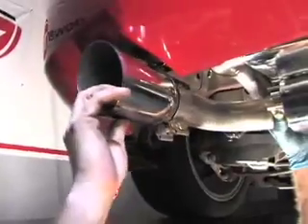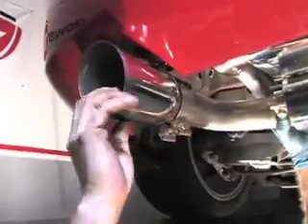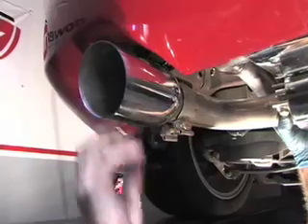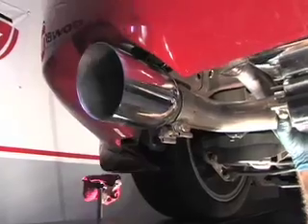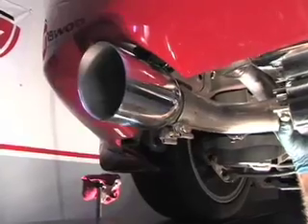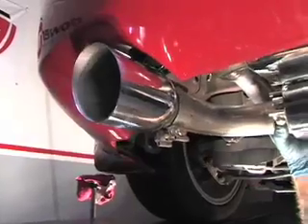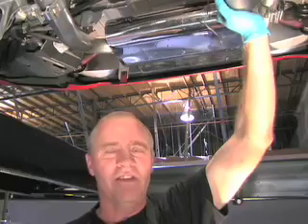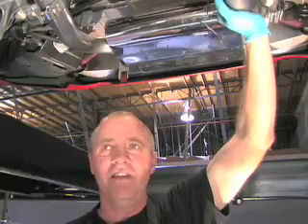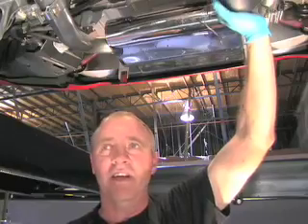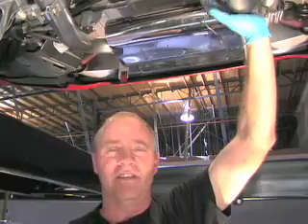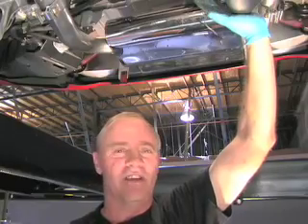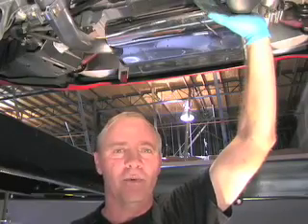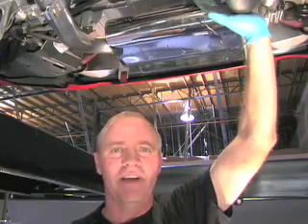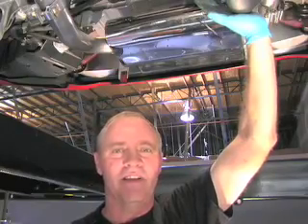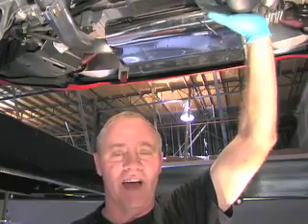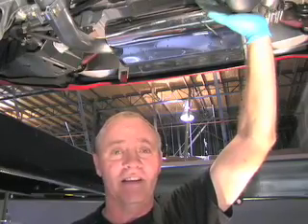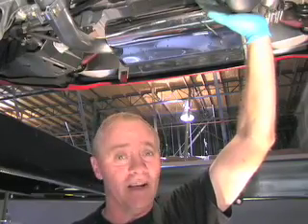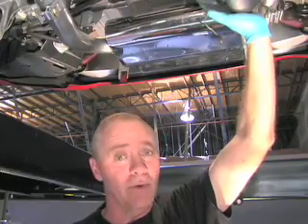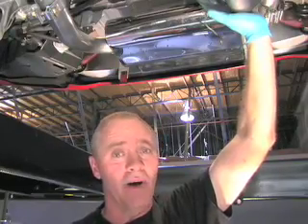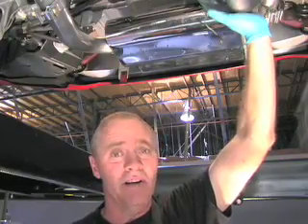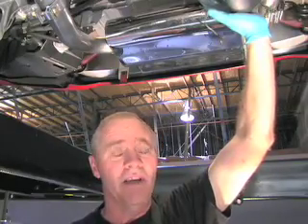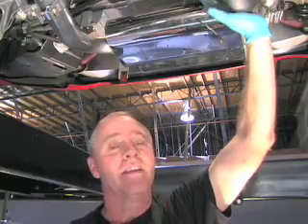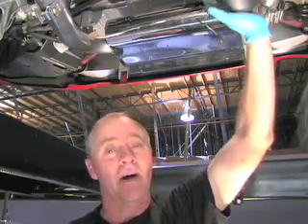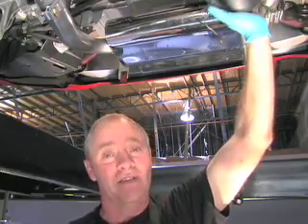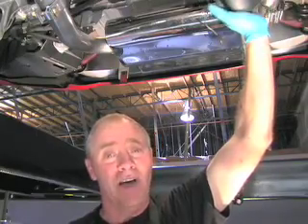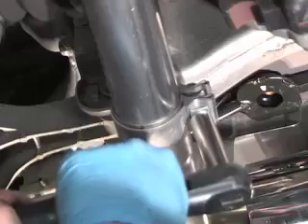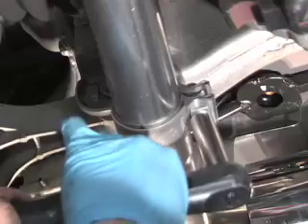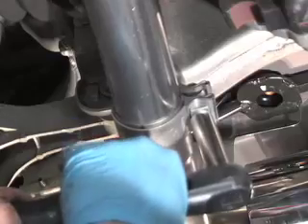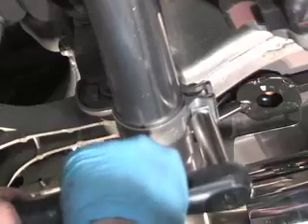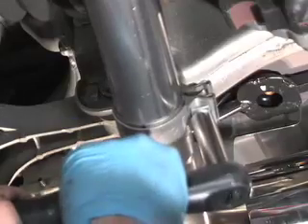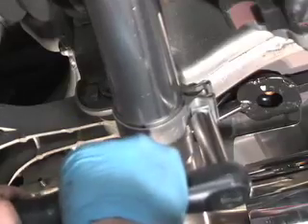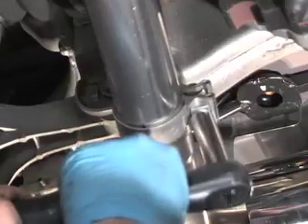We have the system all adjusted. It's situated exactly like we want it. Now it's time to tighten down the C-clamp.